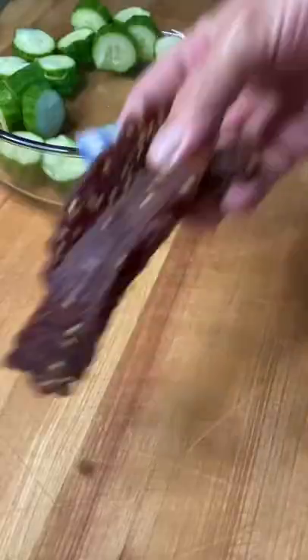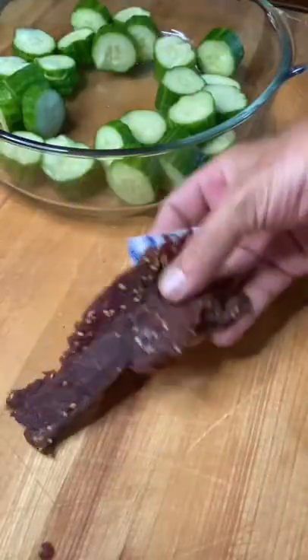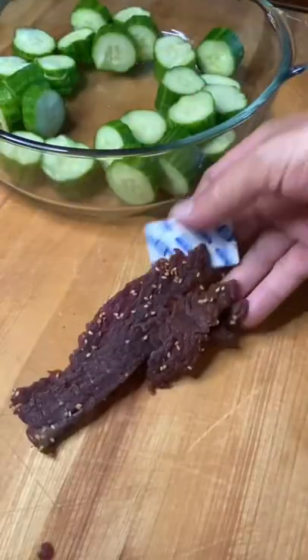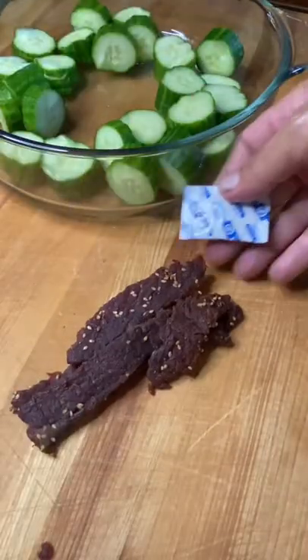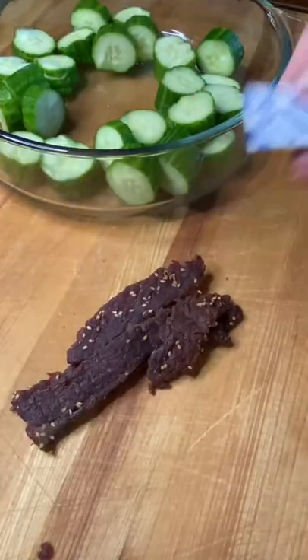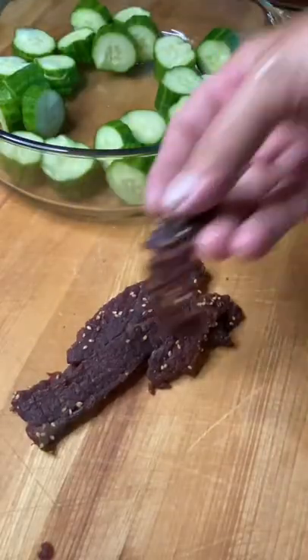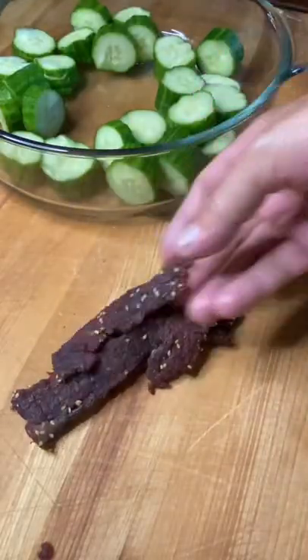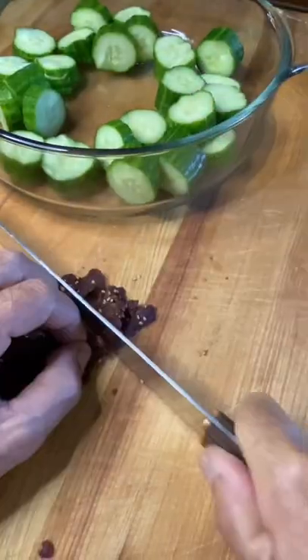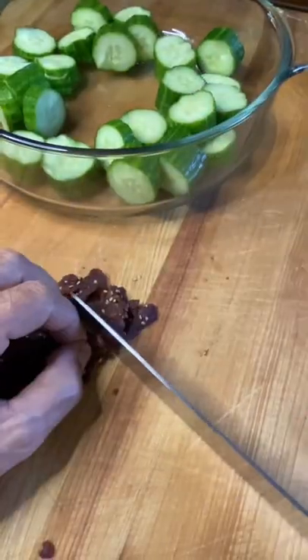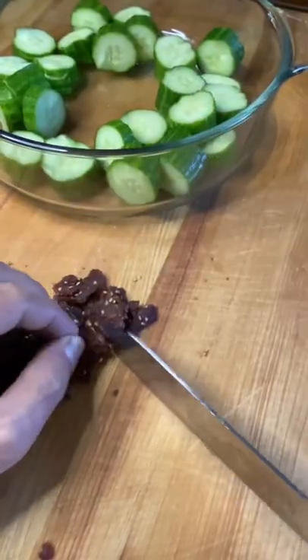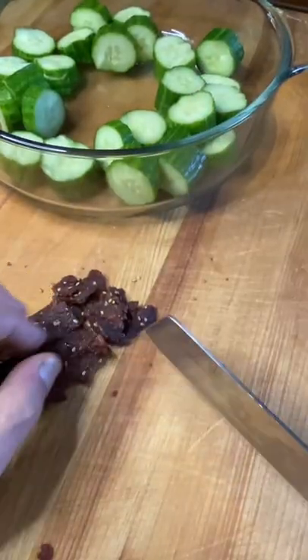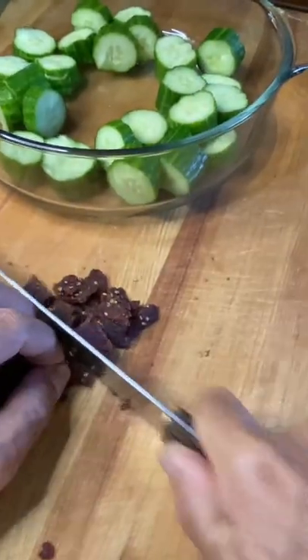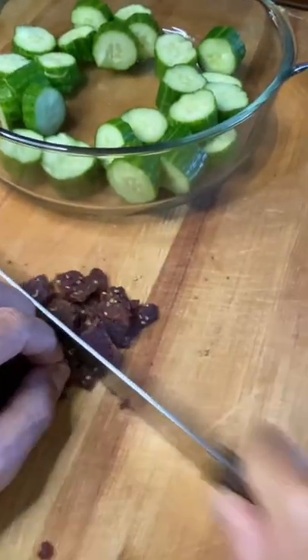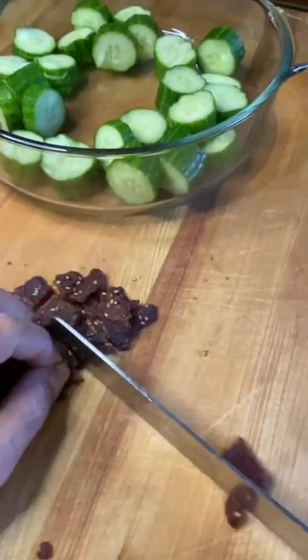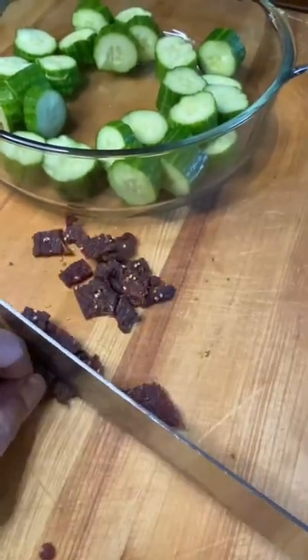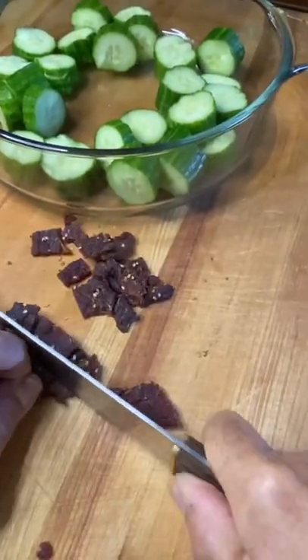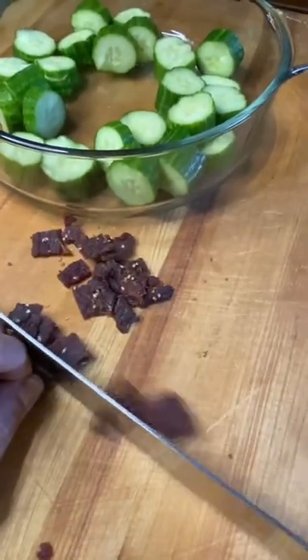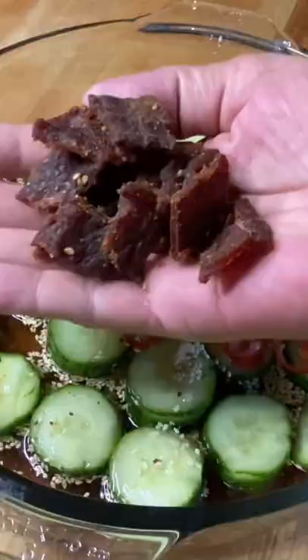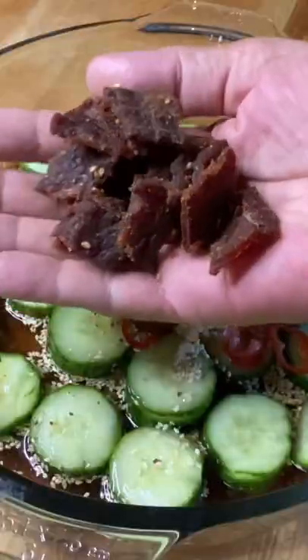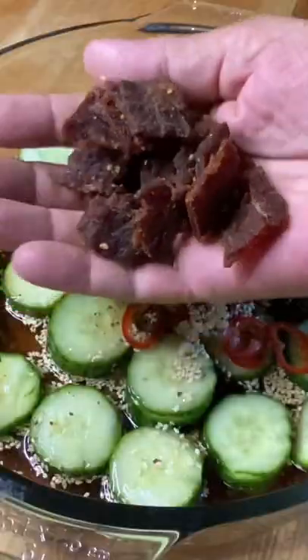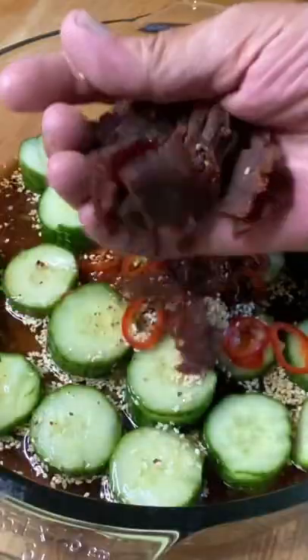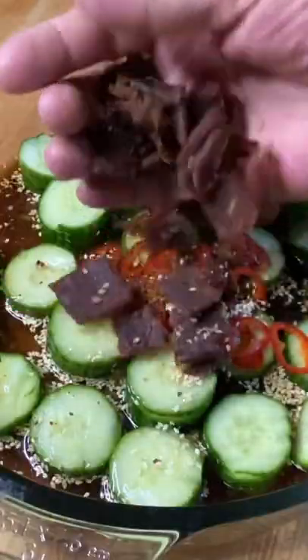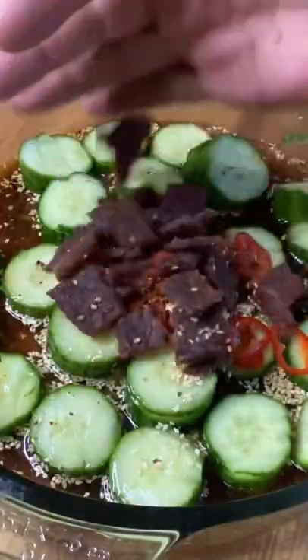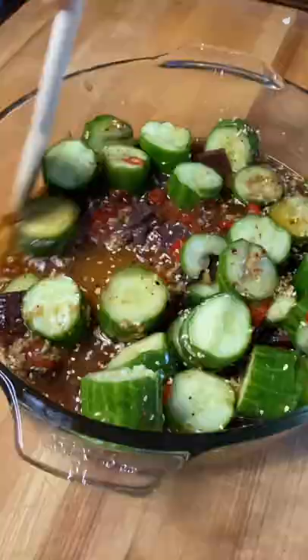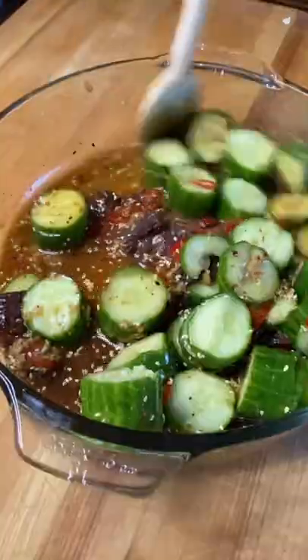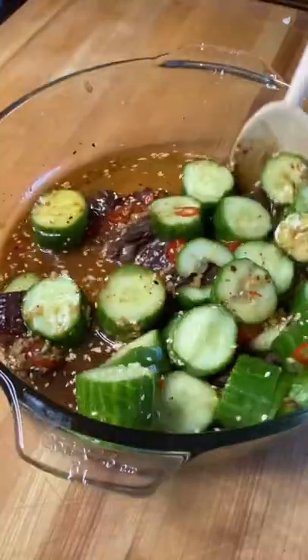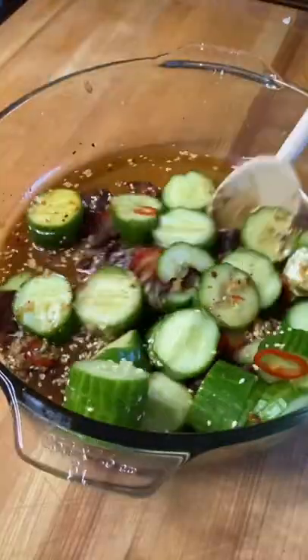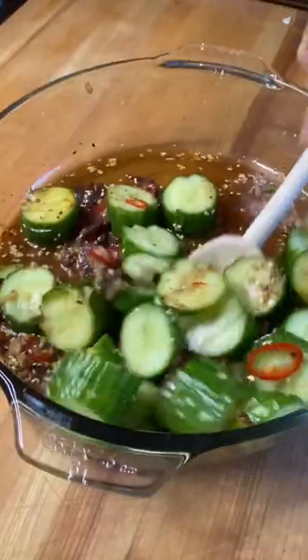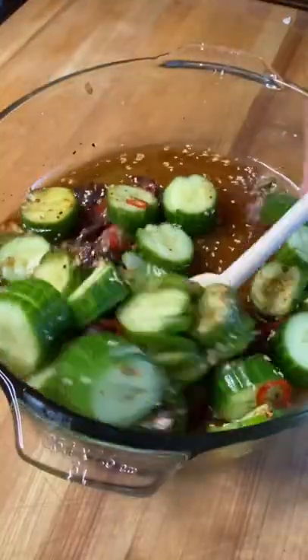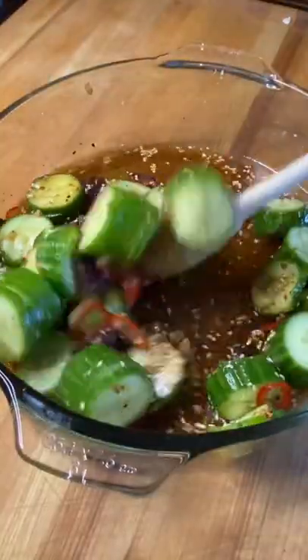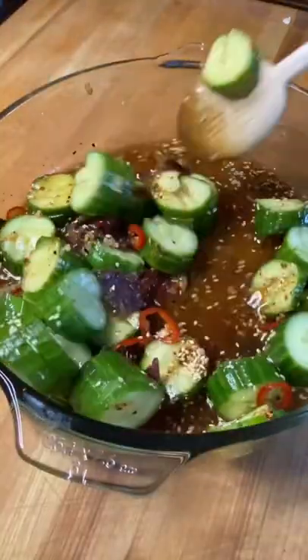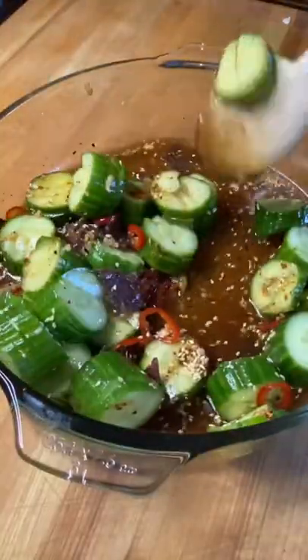Time for Jeff's famous beef jerky. Cut it up into little pieces, throw it right in there, and give it a stir.